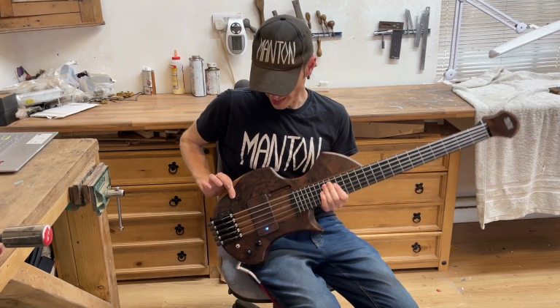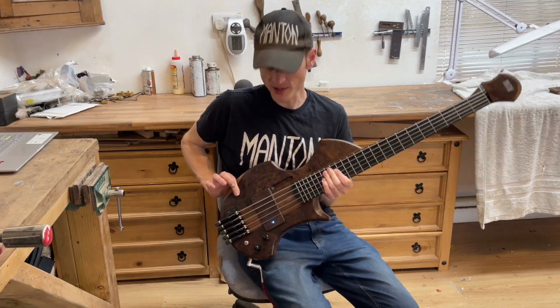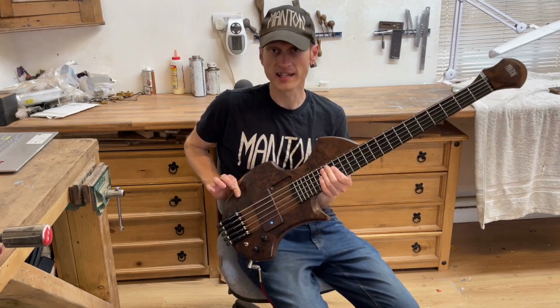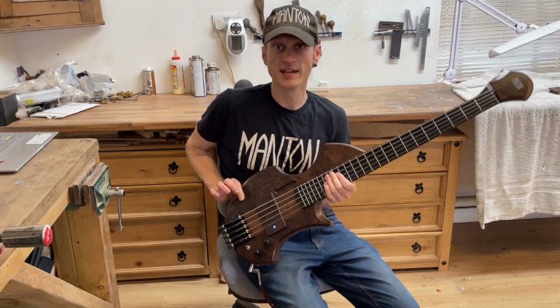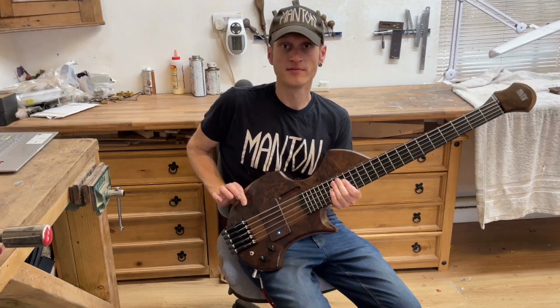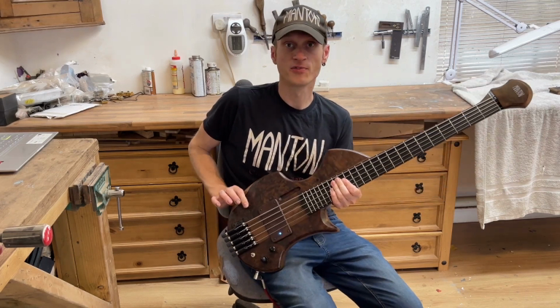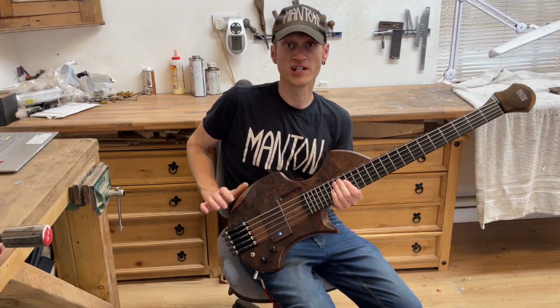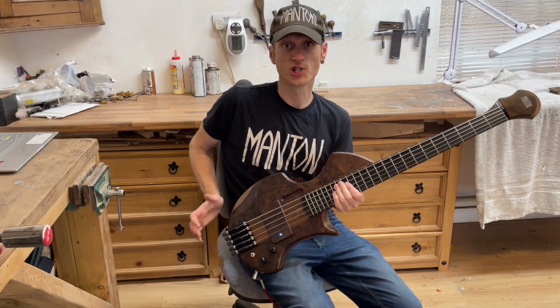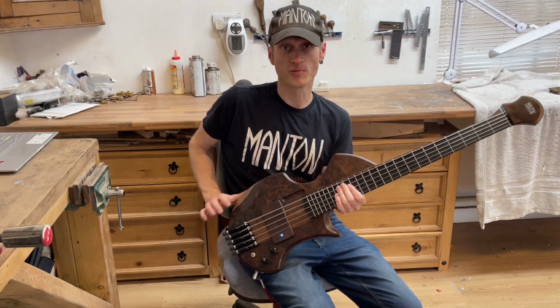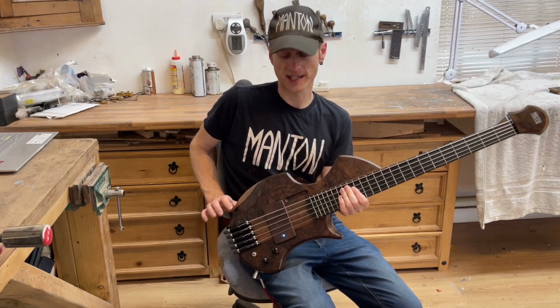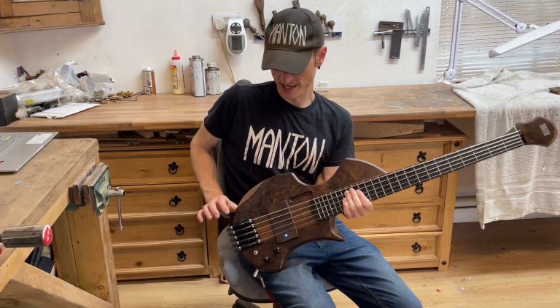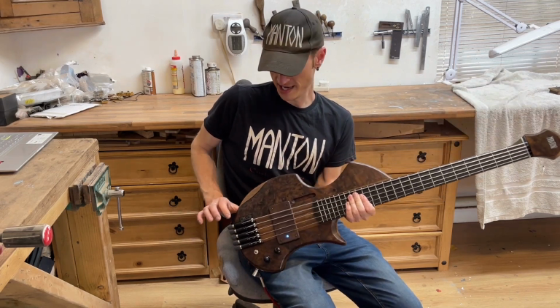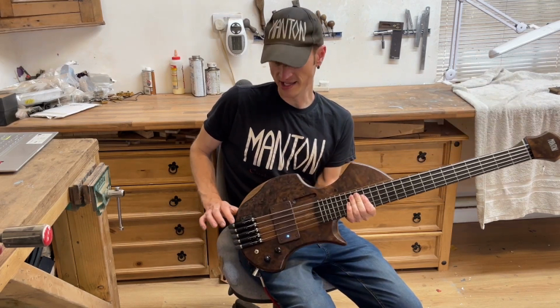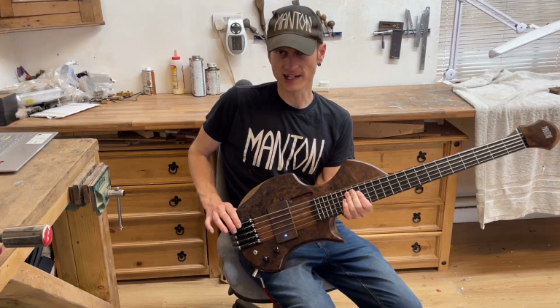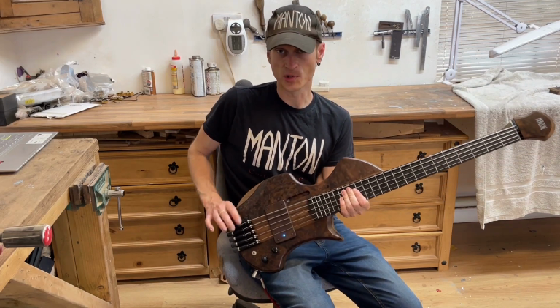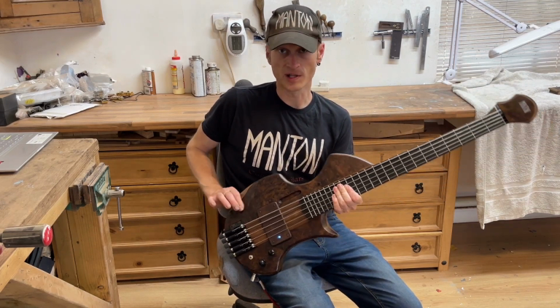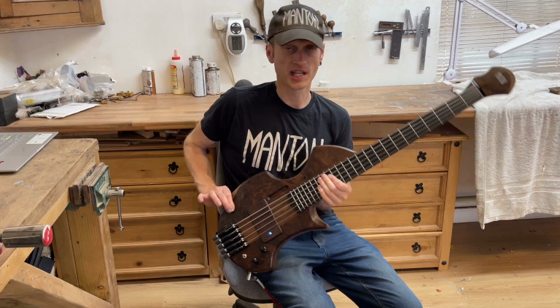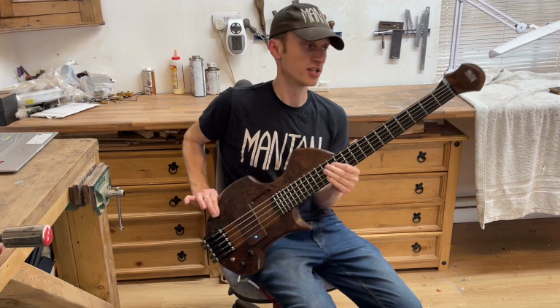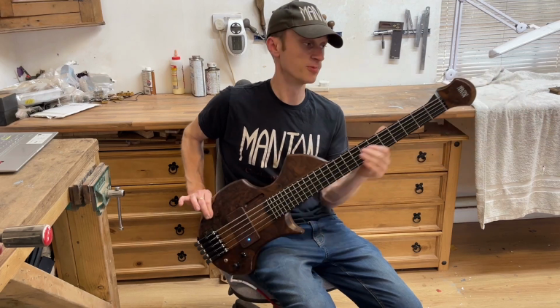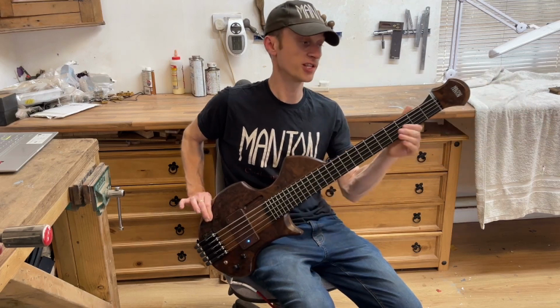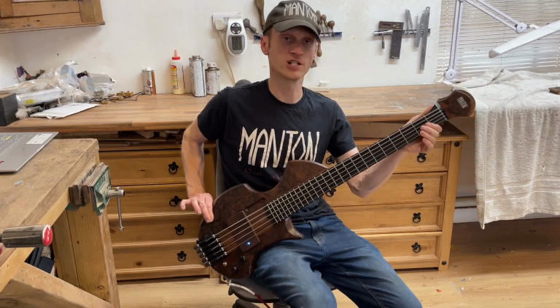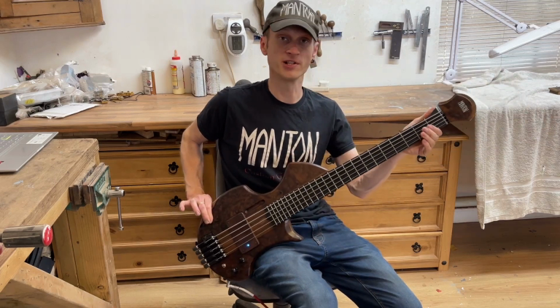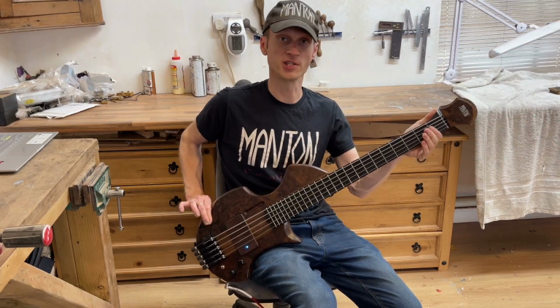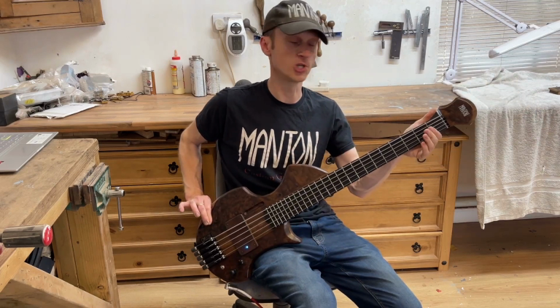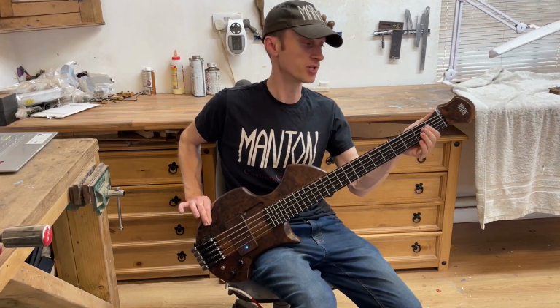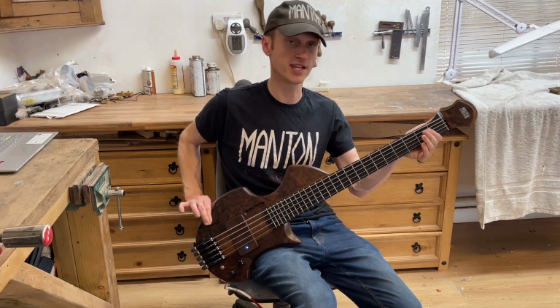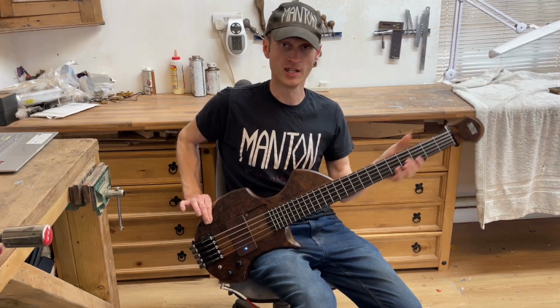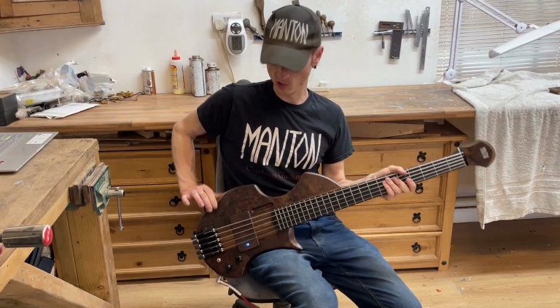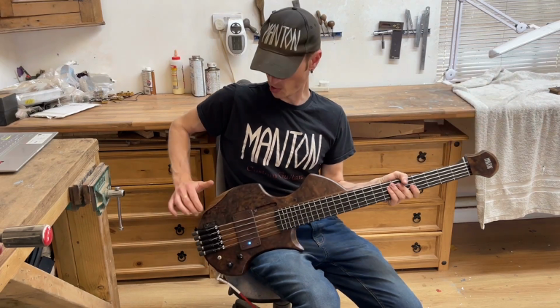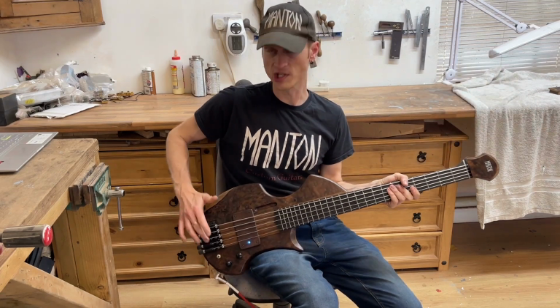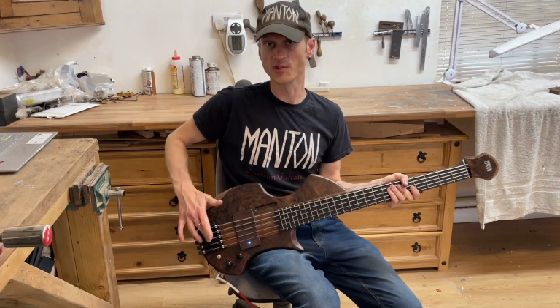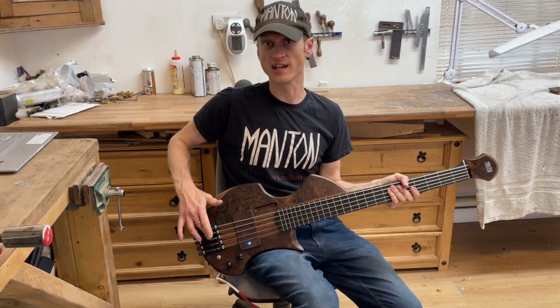This is a 30-inch scale bass, and it's headless as well. It does have a small headstock, but there's no tuners up here. All tuning is done at this end.